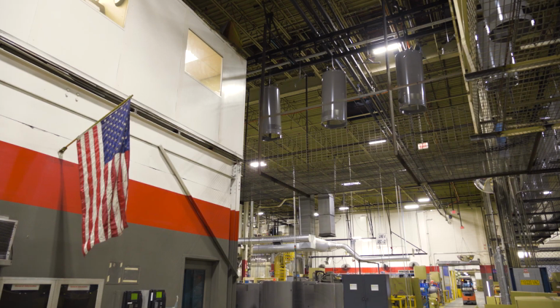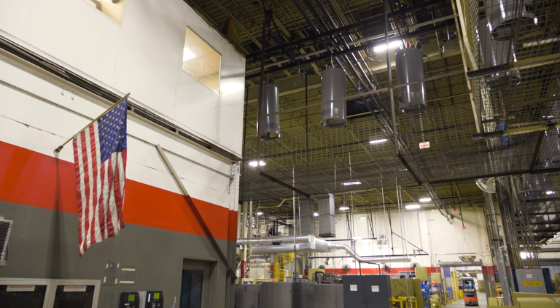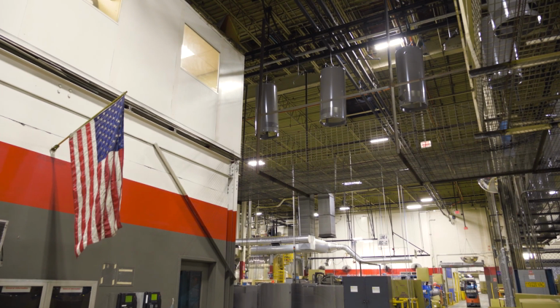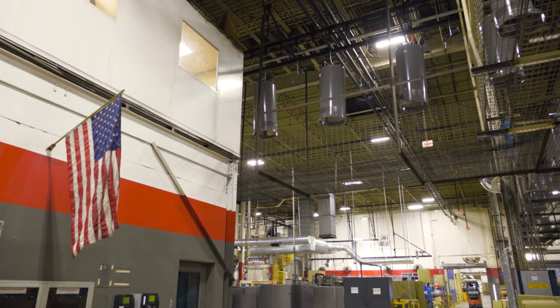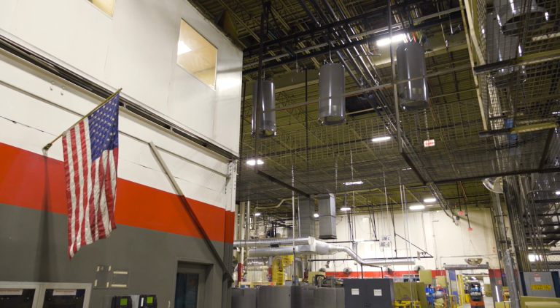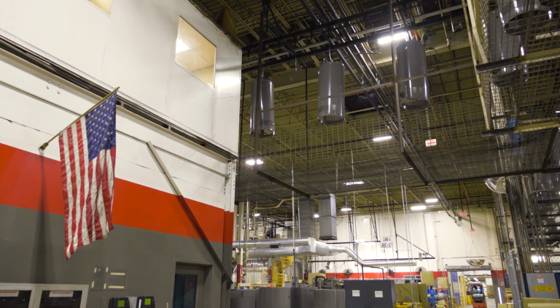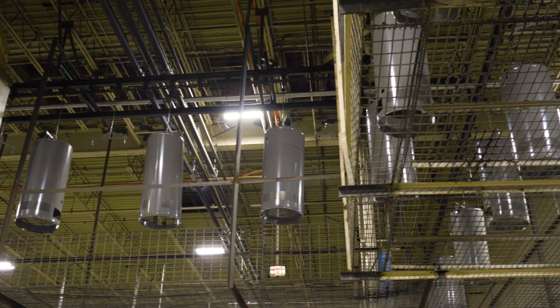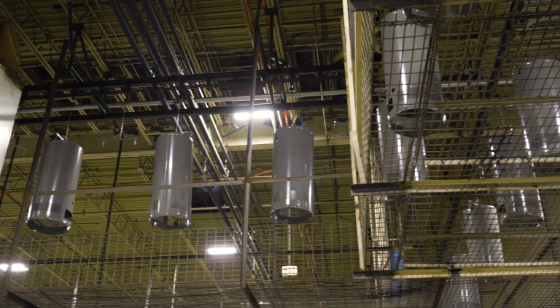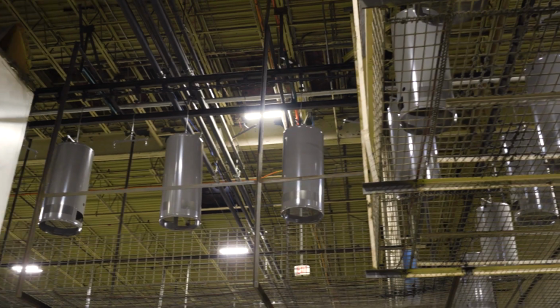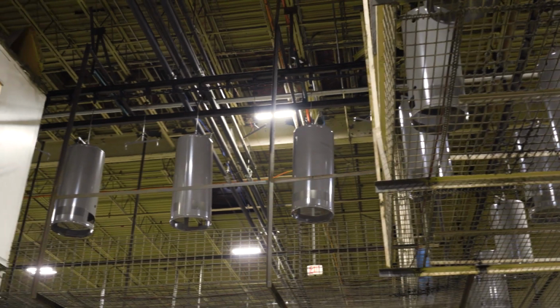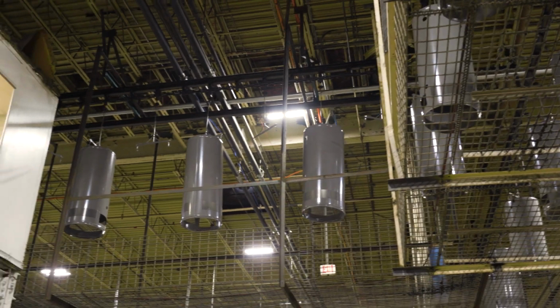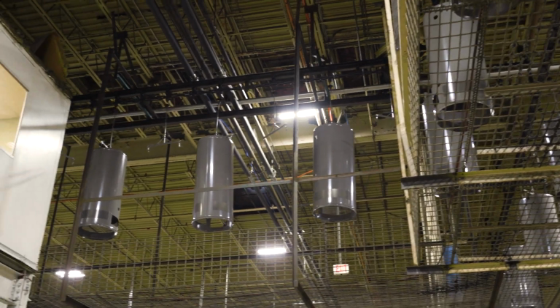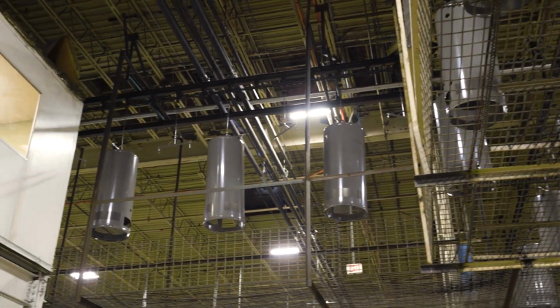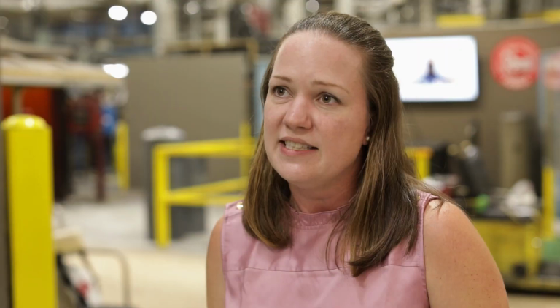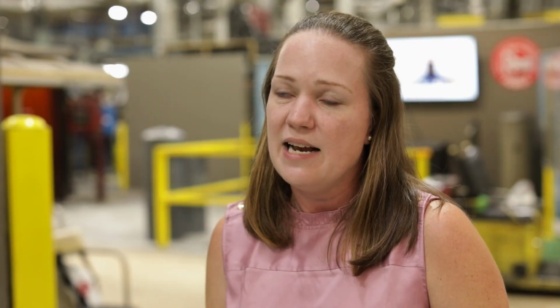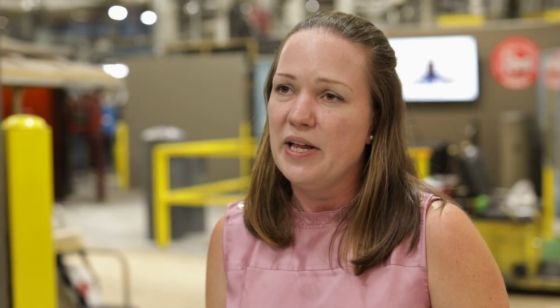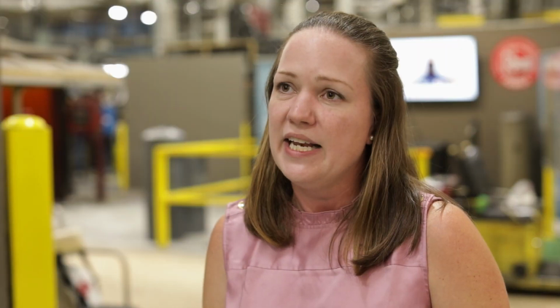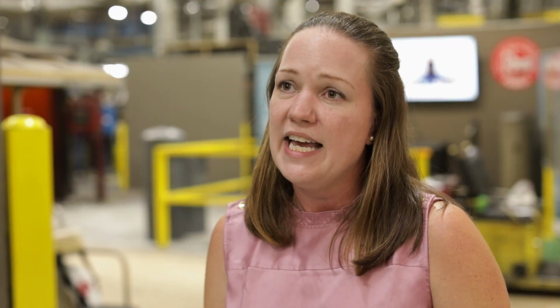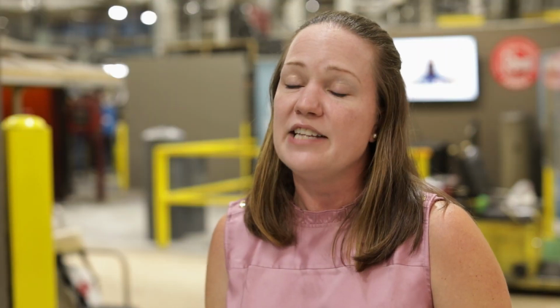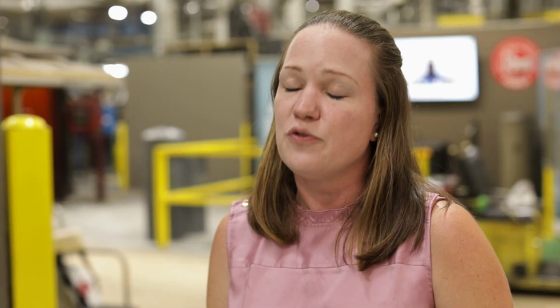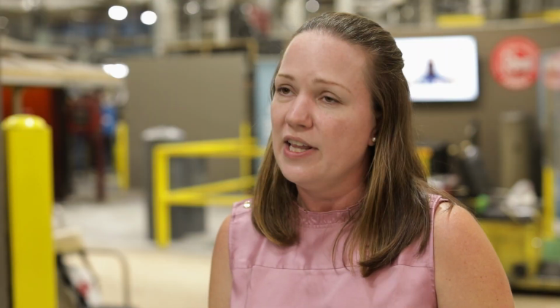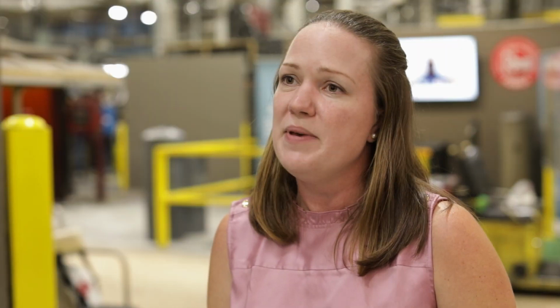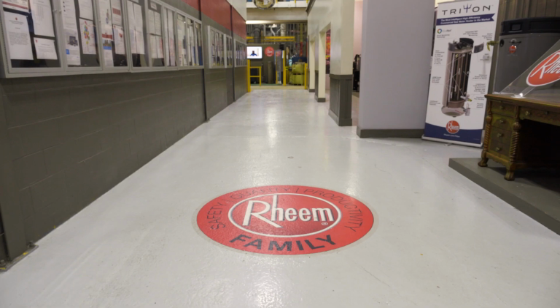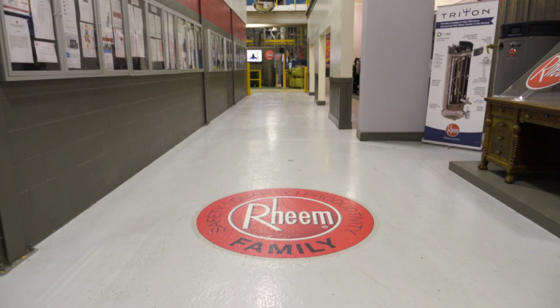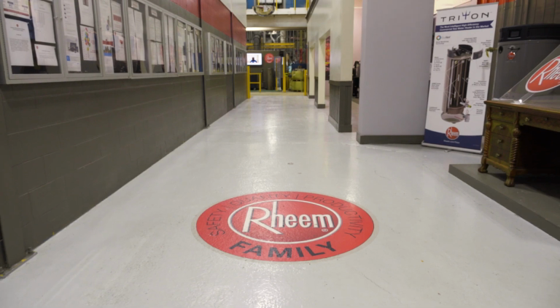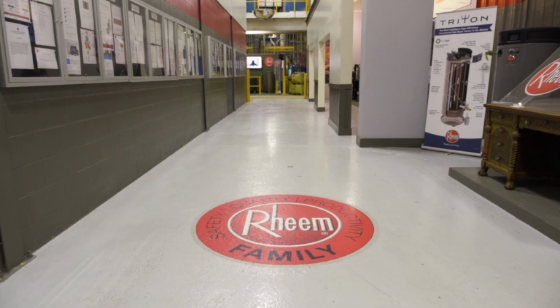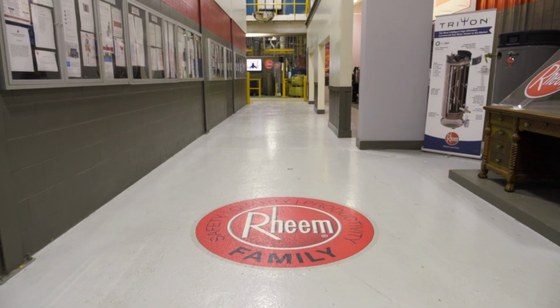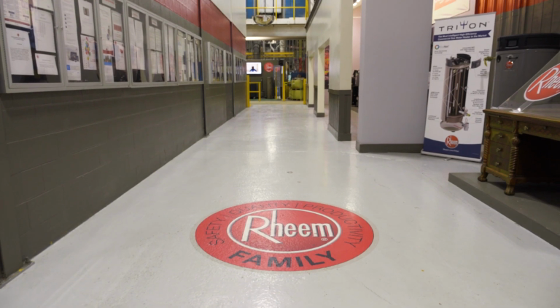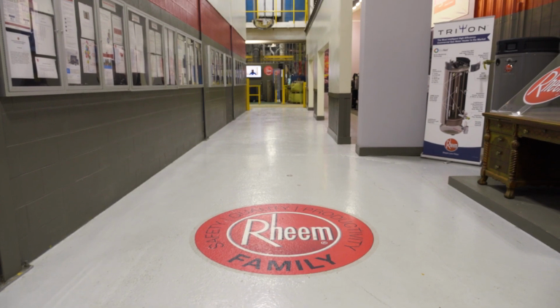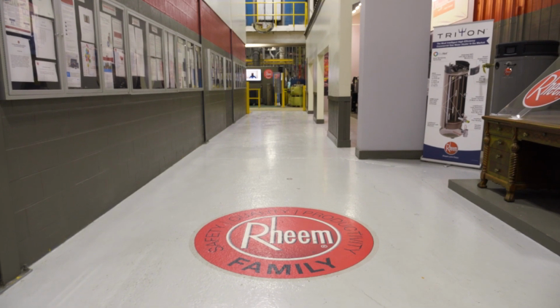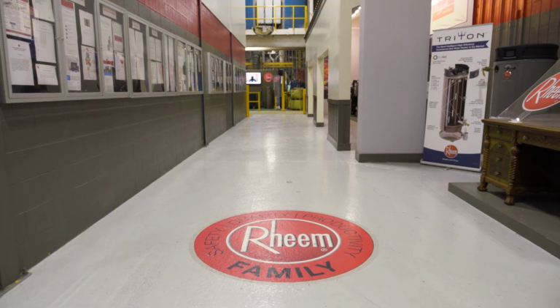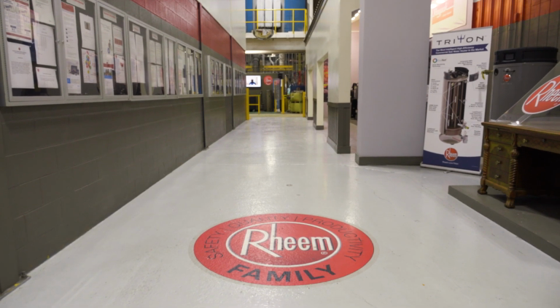It is such an honor to be involved in sustainability, and it's really become part of the fabric of Rheem.